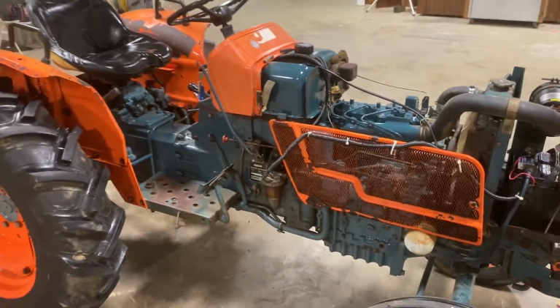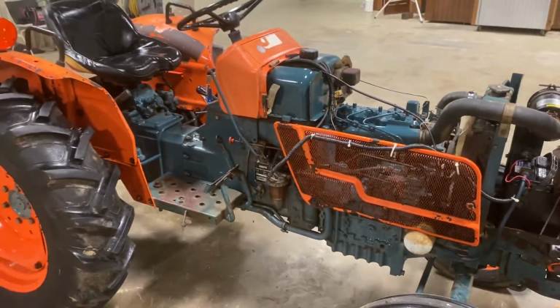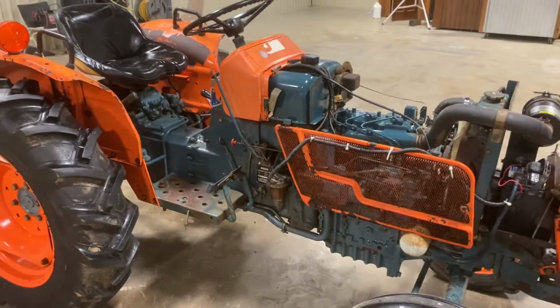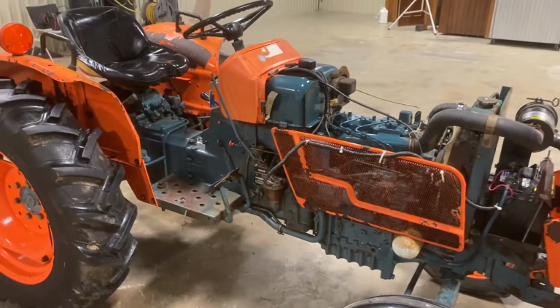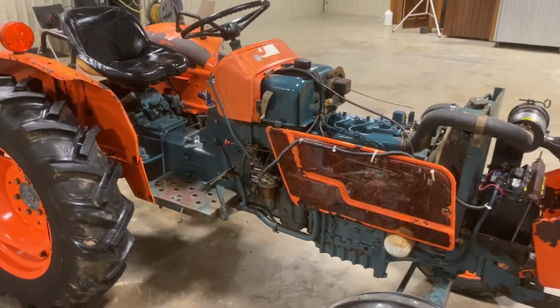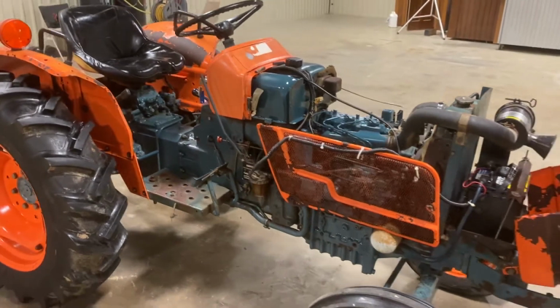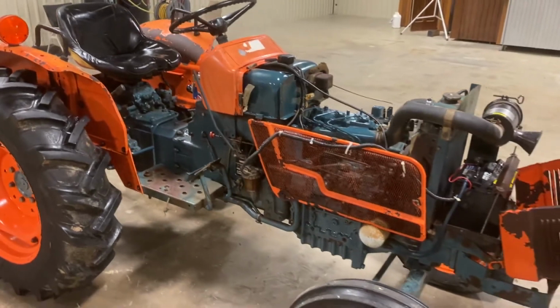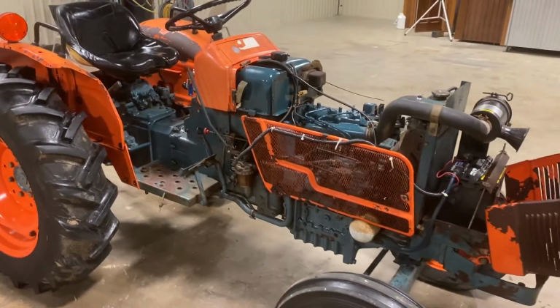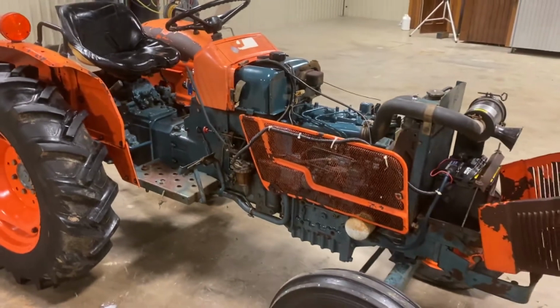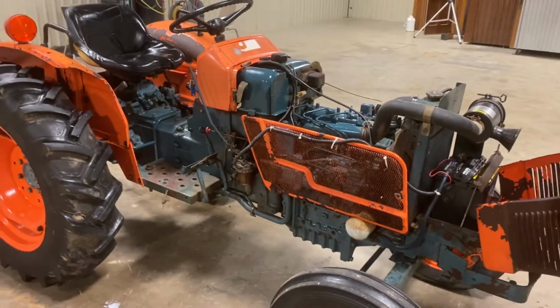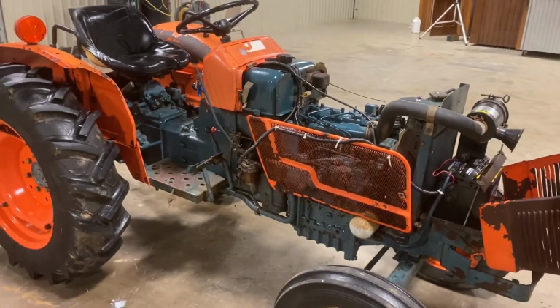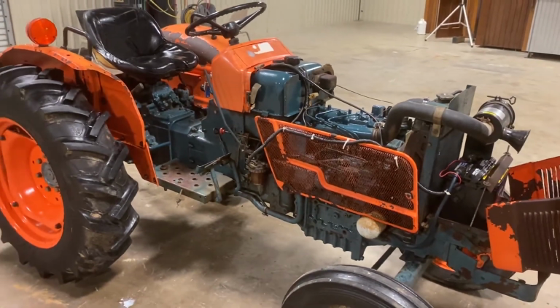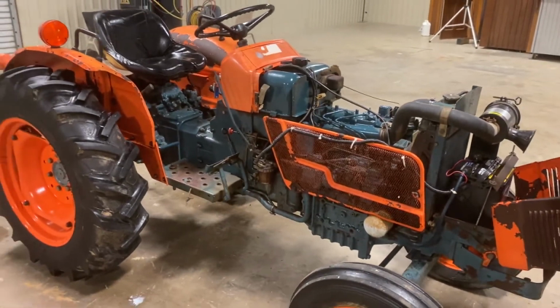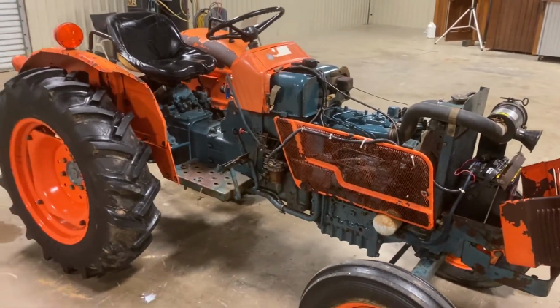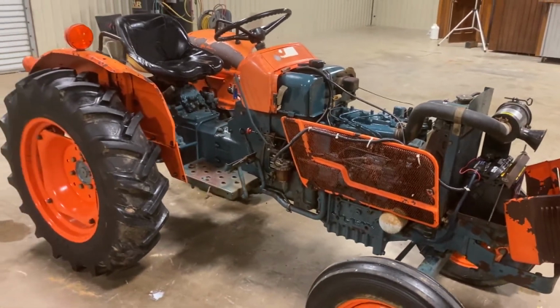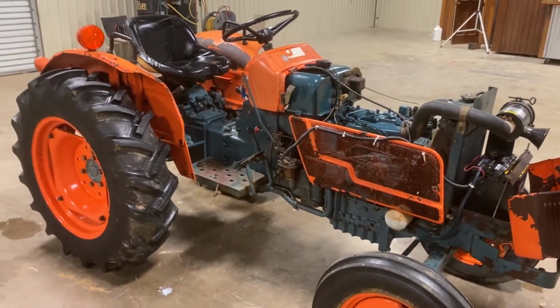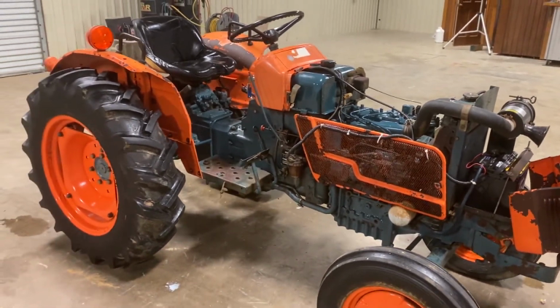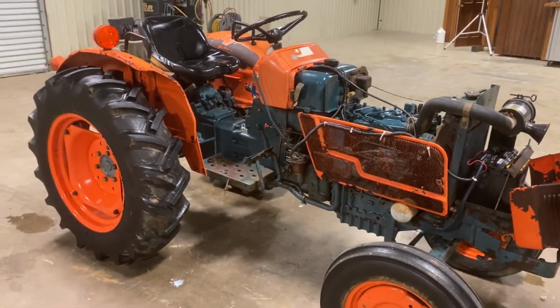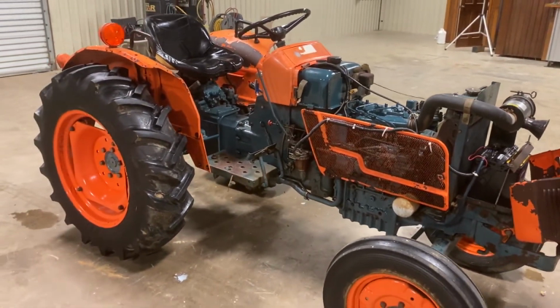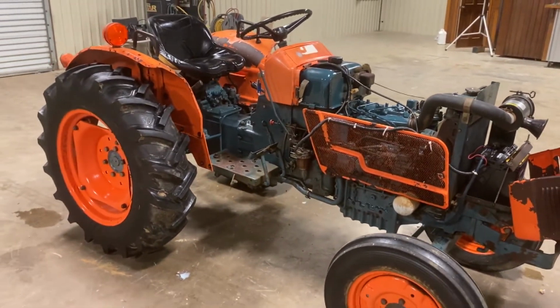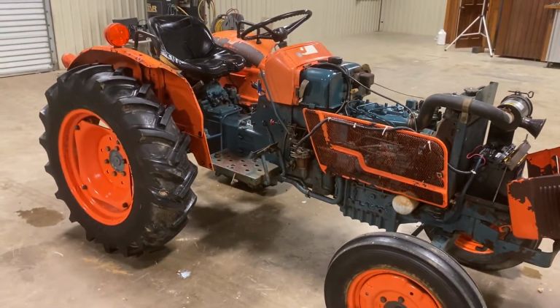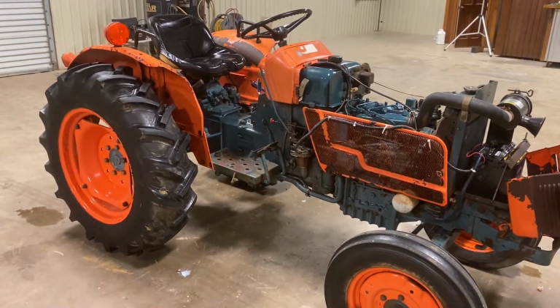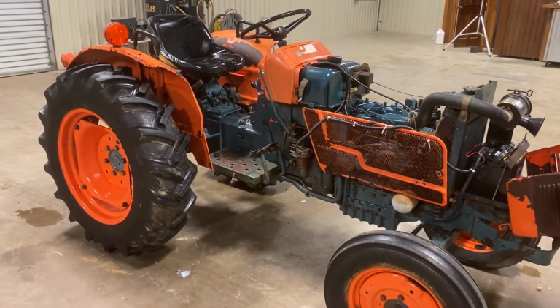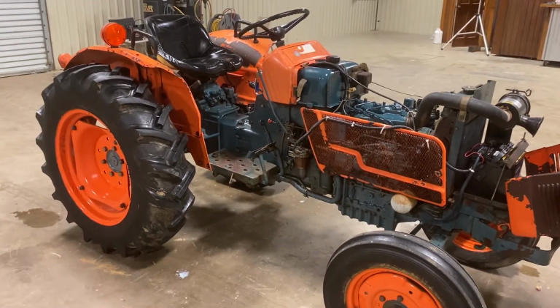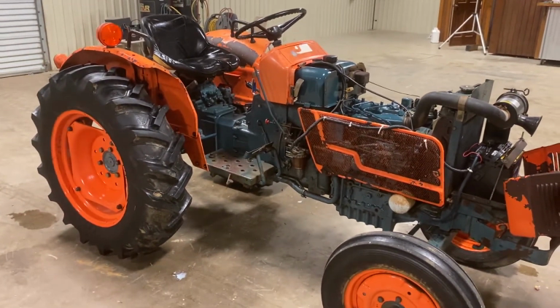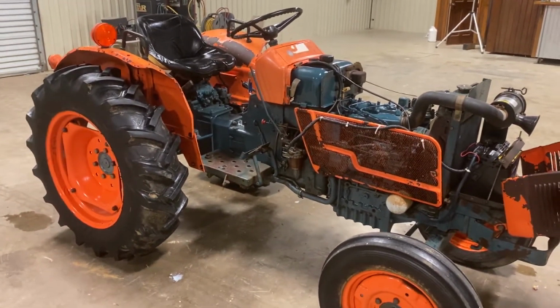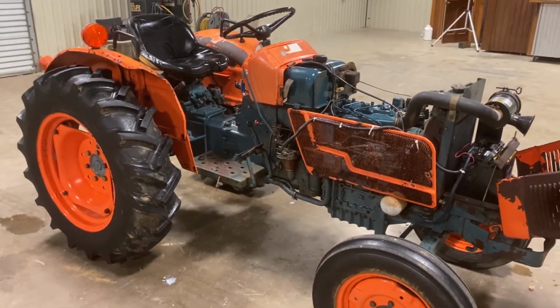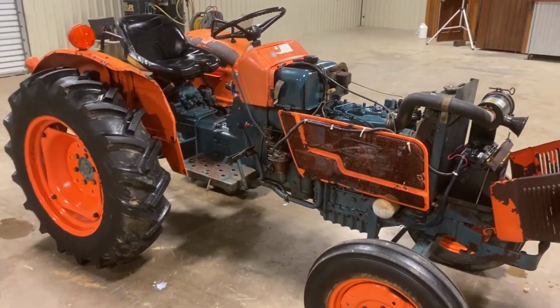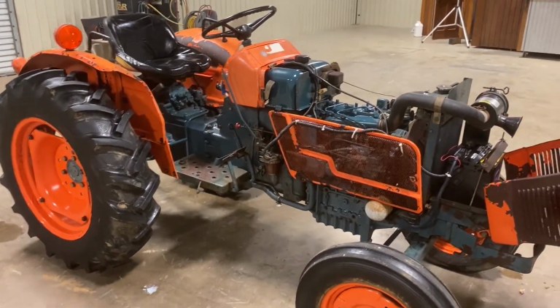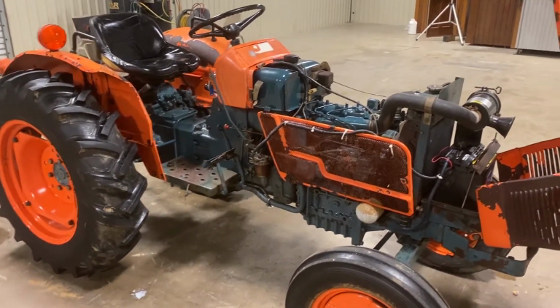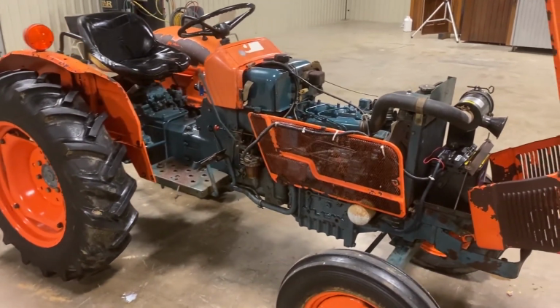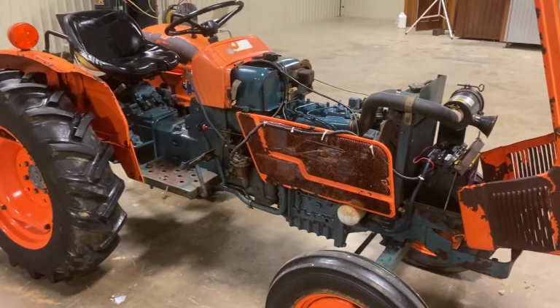Other than that, the tractor seems to be doing what it needs to do. It's being brought in by a local school board at auction time at Brookhouse Auctions.